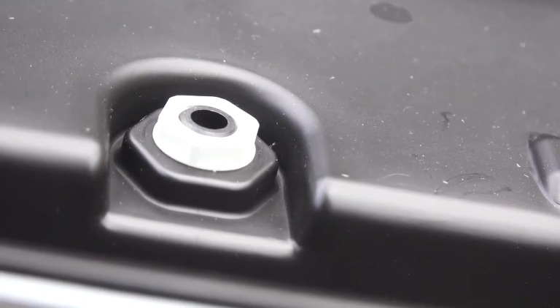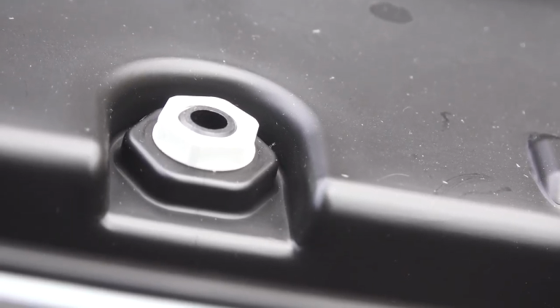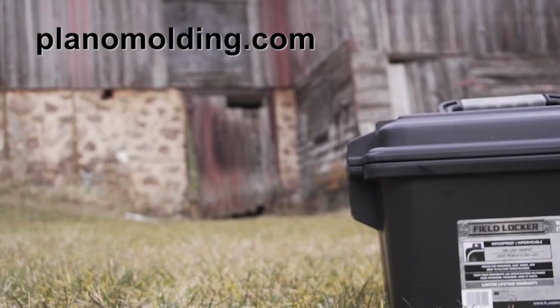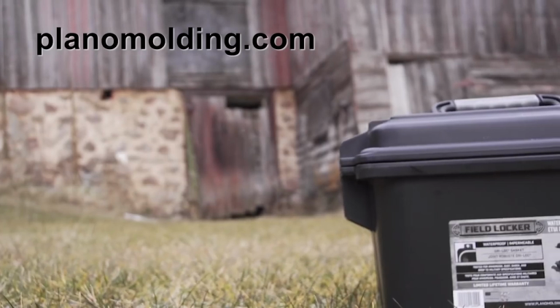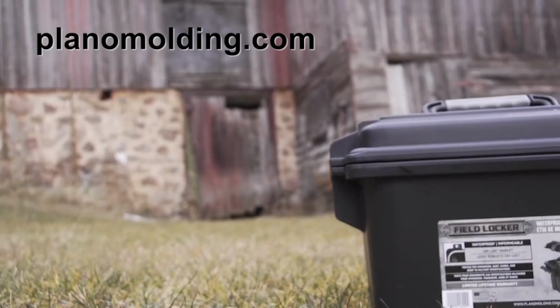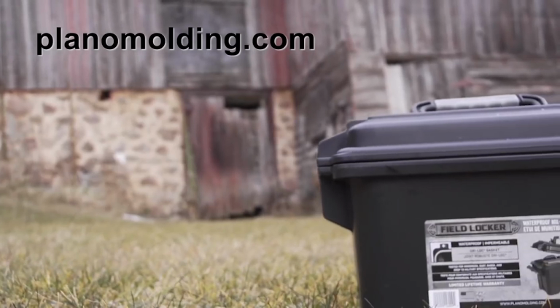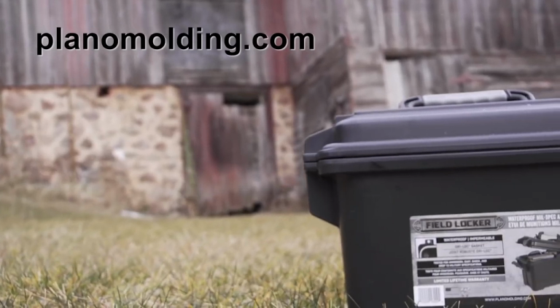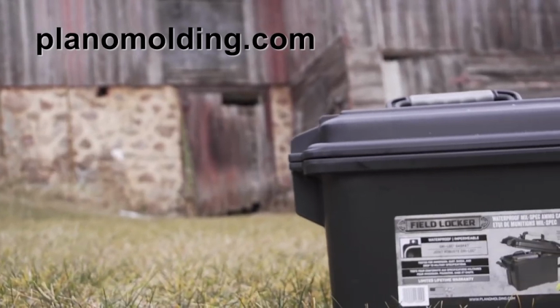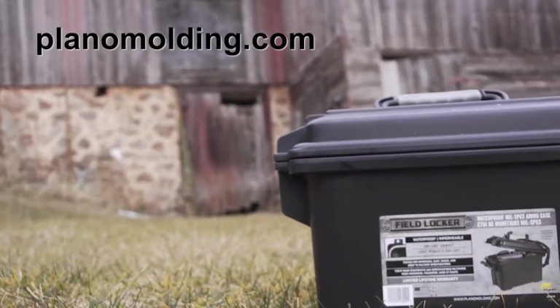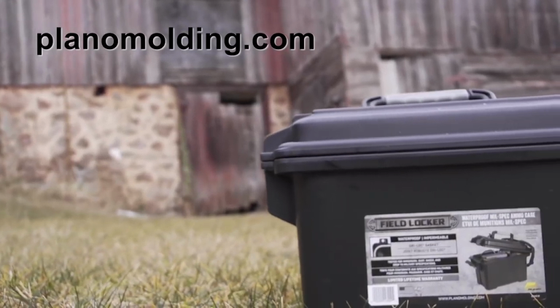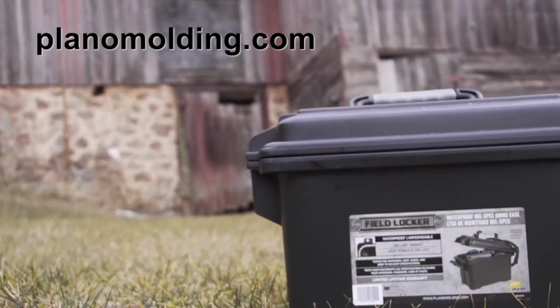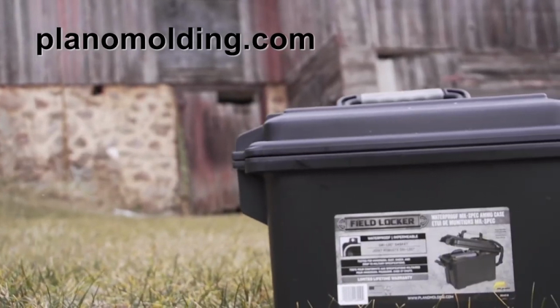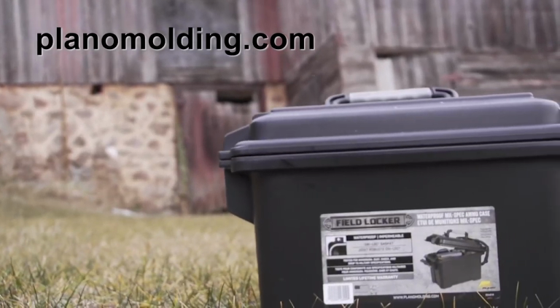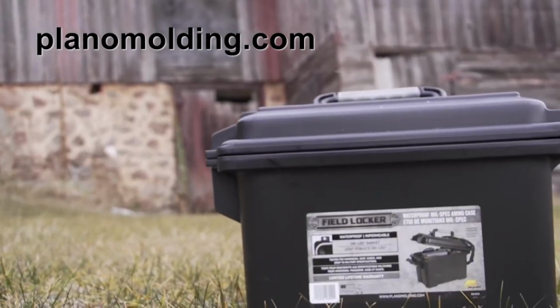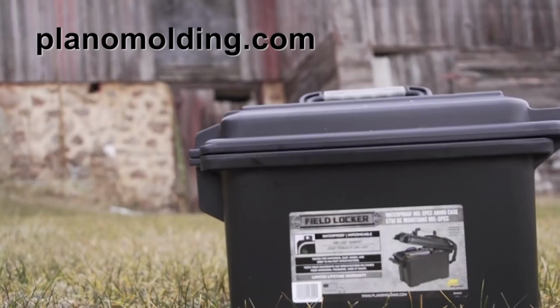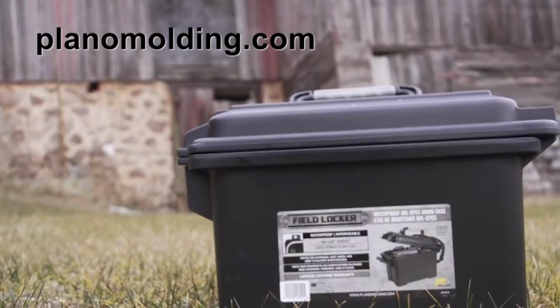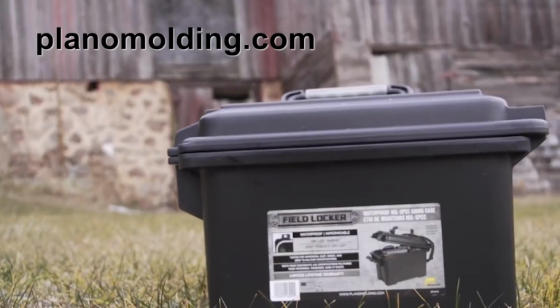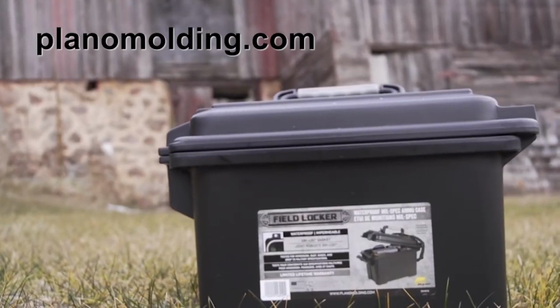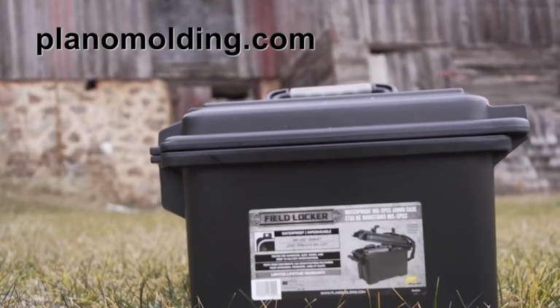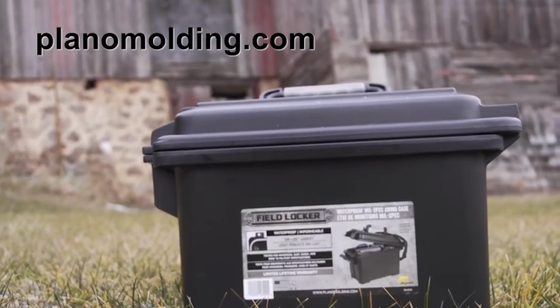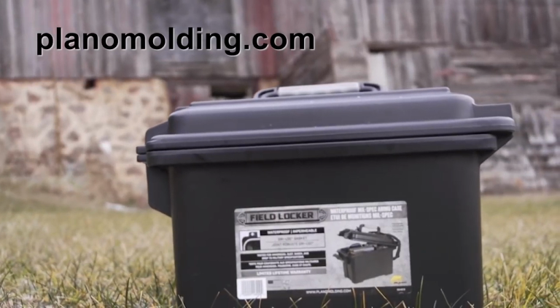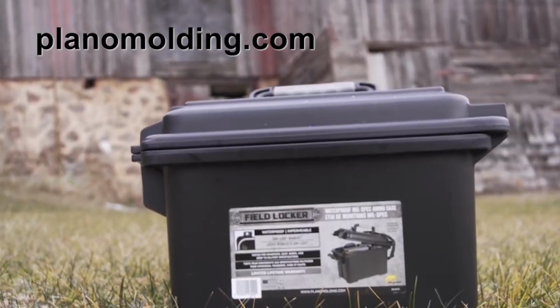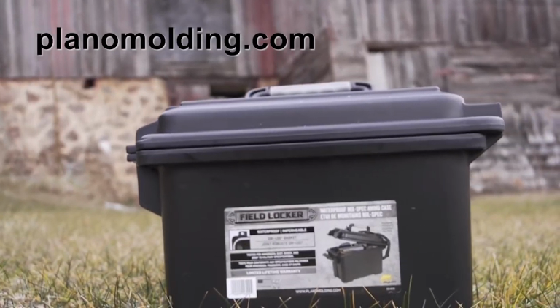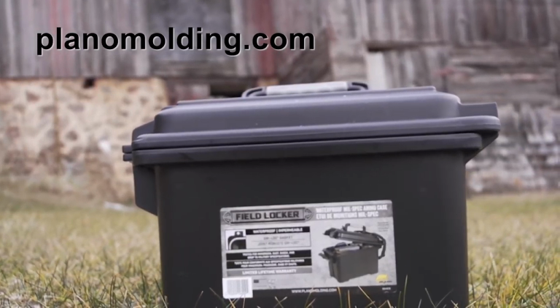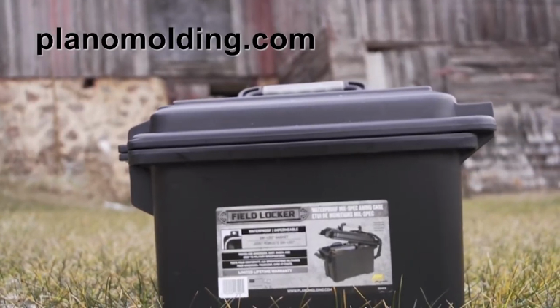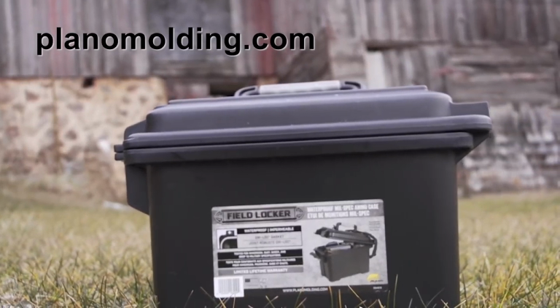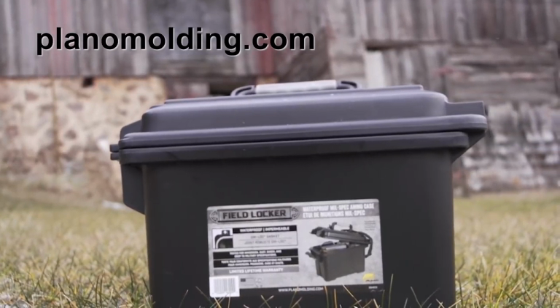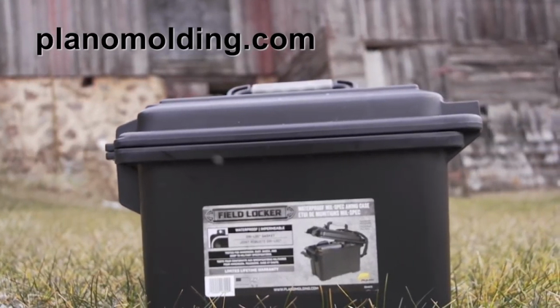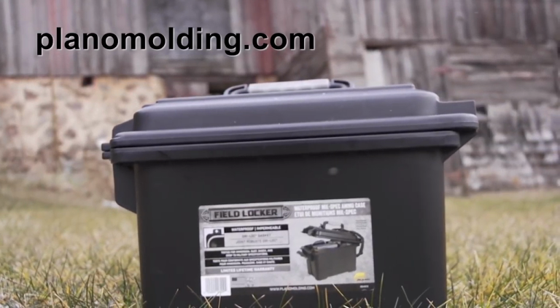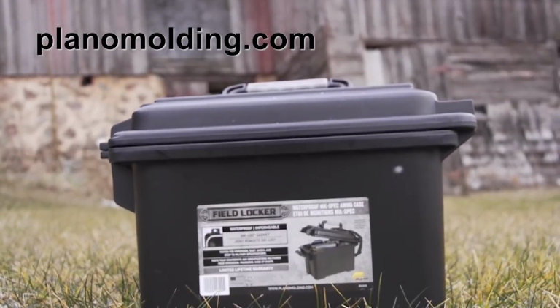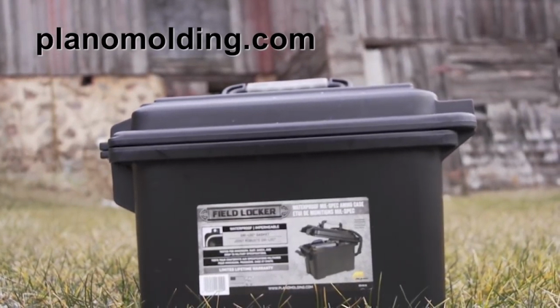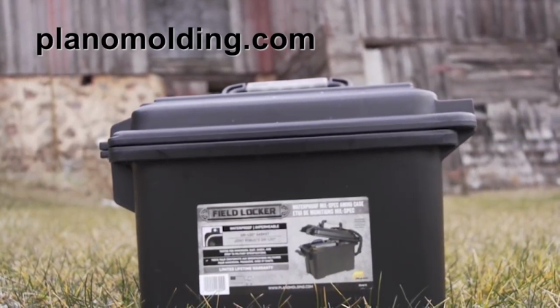For more information on this case and more storage options, visit planomolding.com.